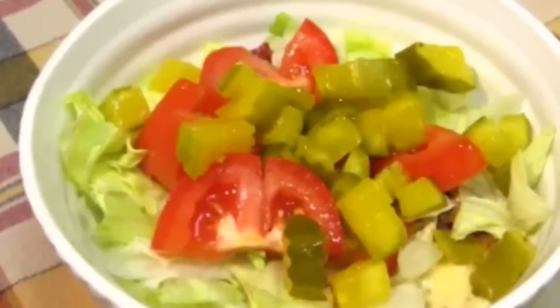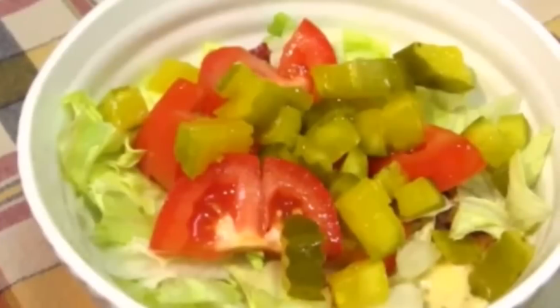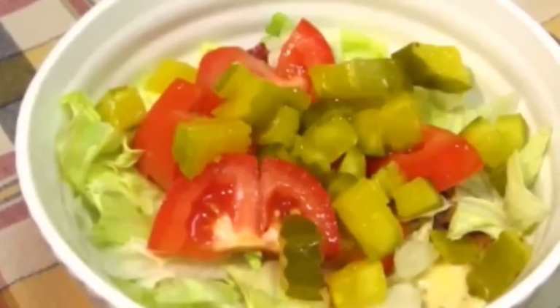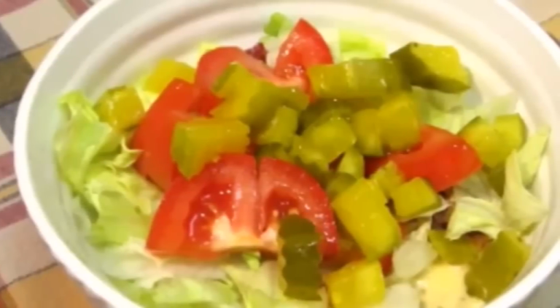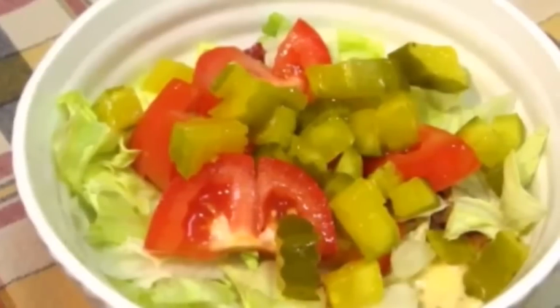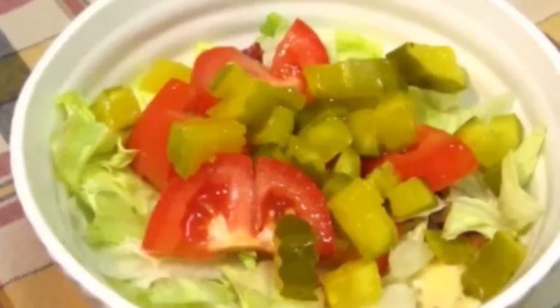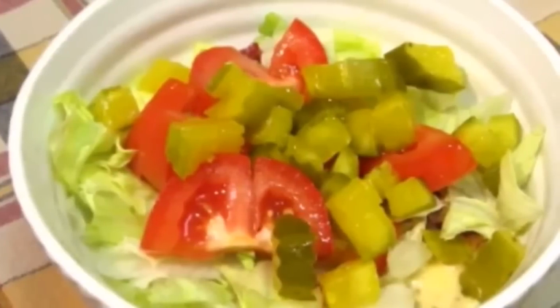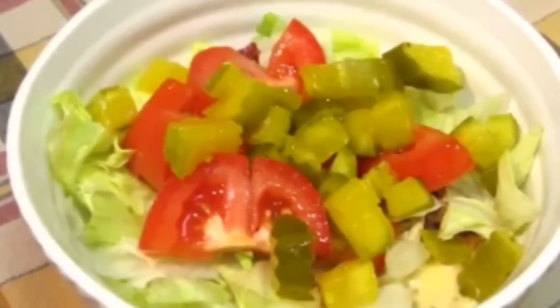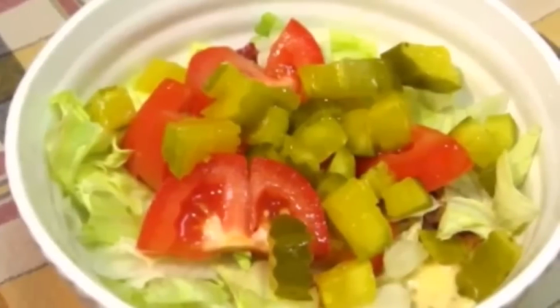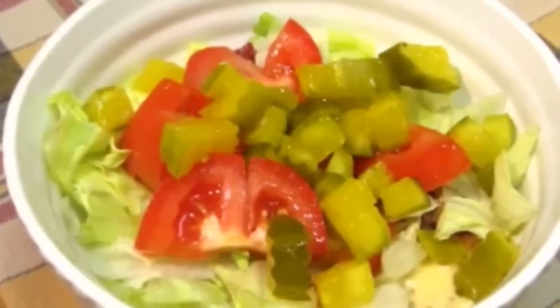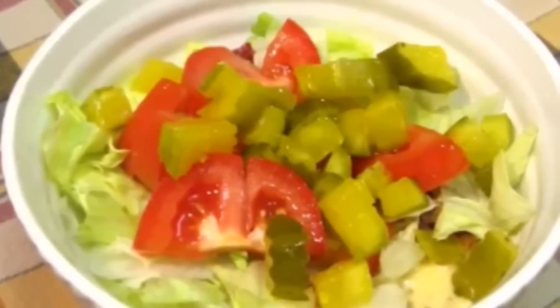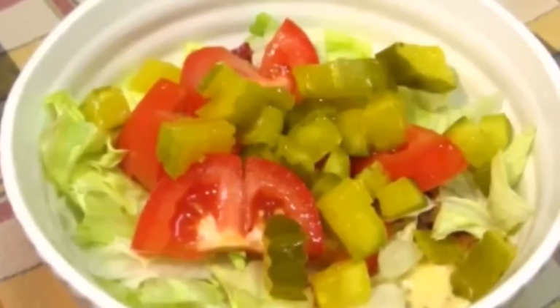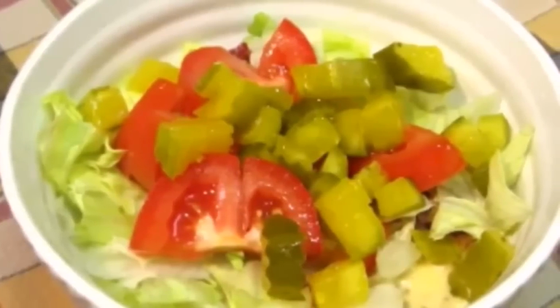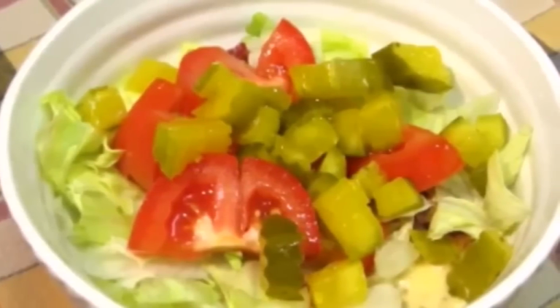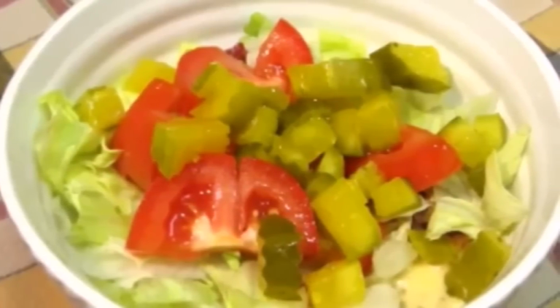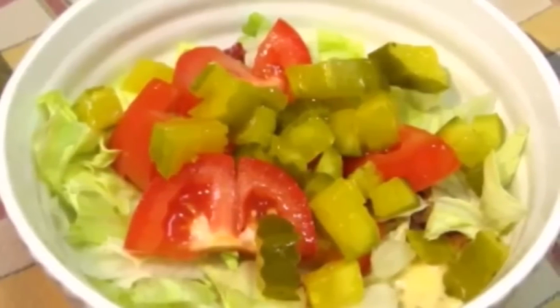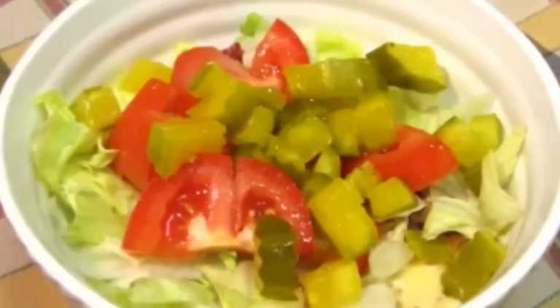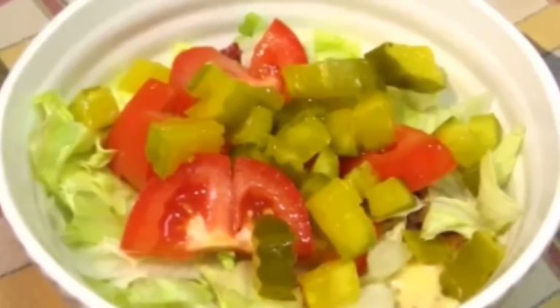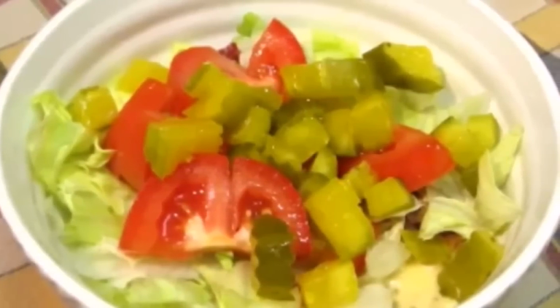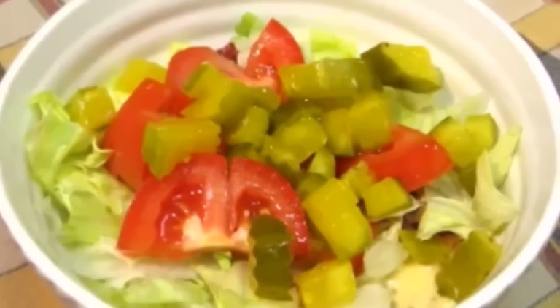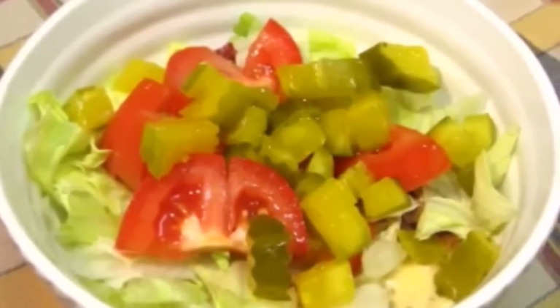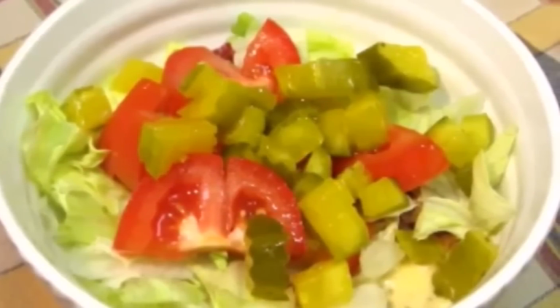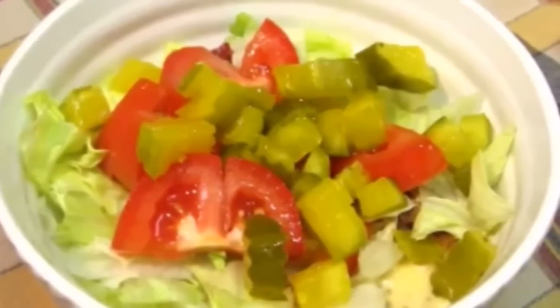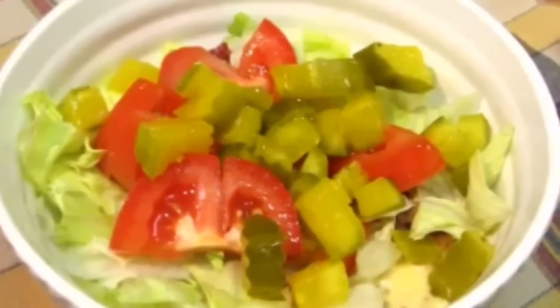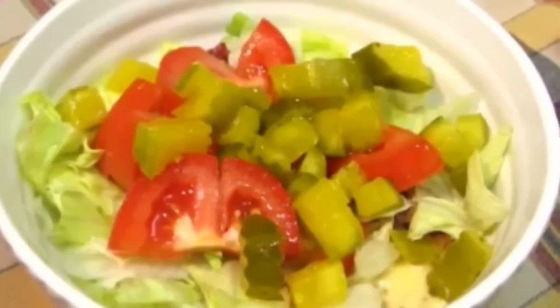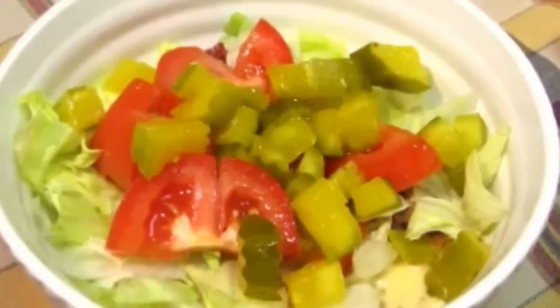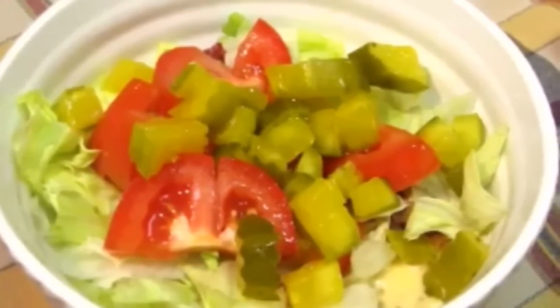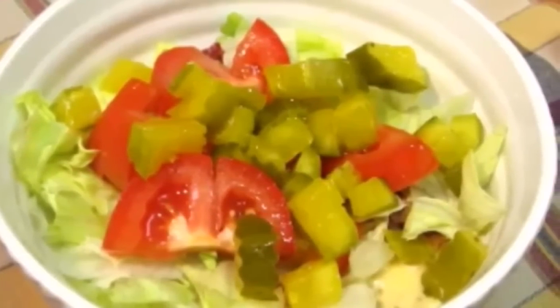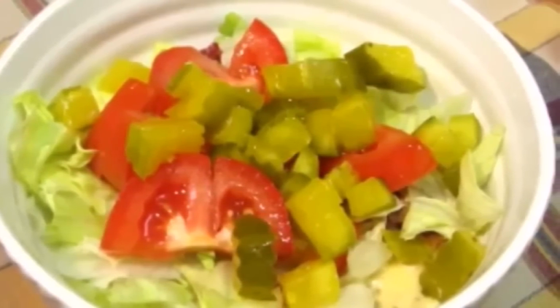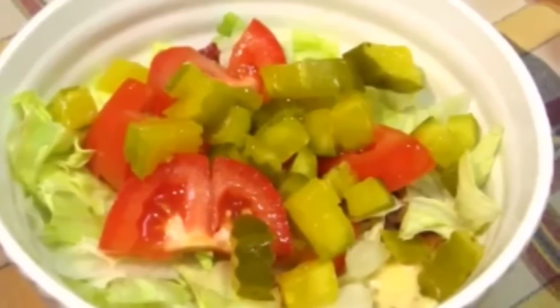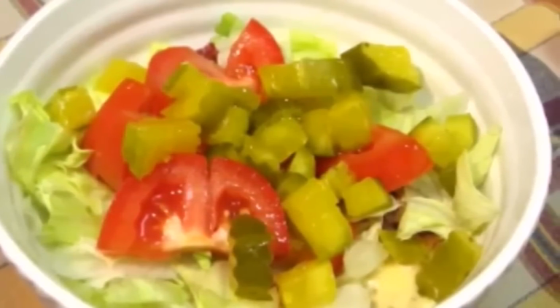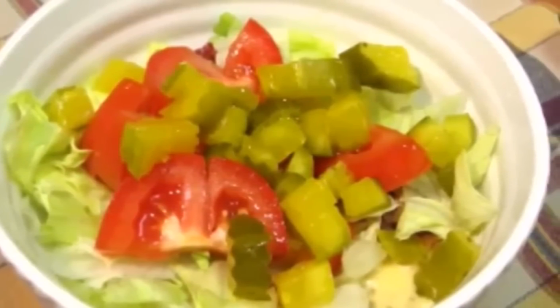Today we're making bacon cheeseburger soup — all the goodness of a bacon cheeseburger in a soup. Let's get started.